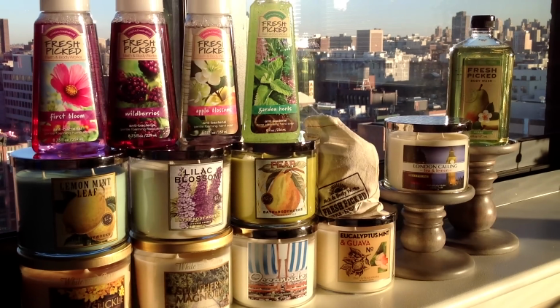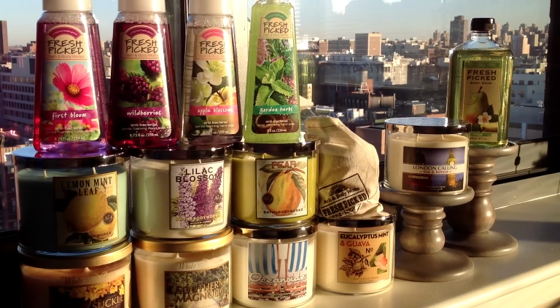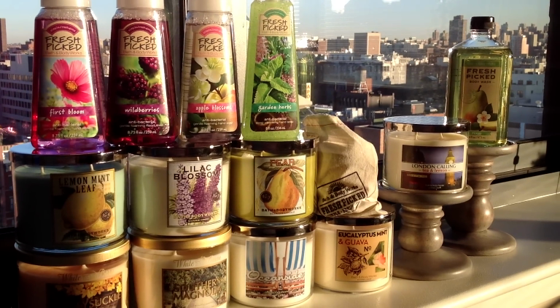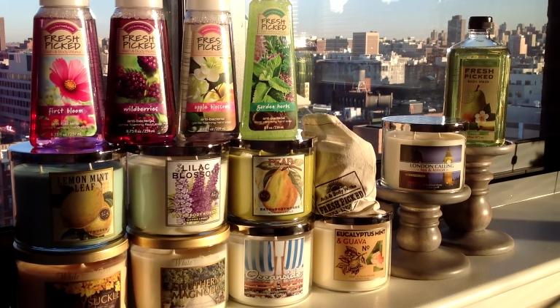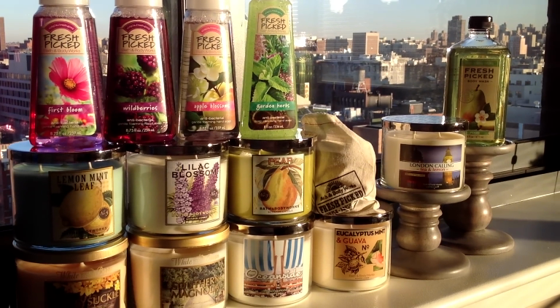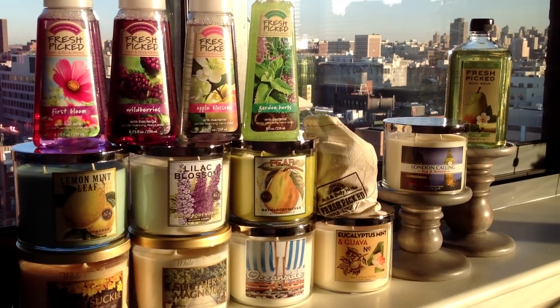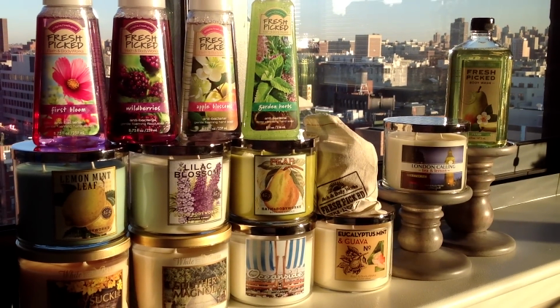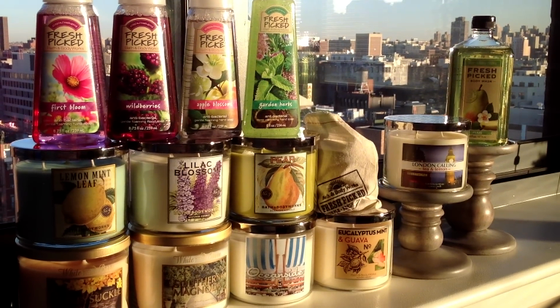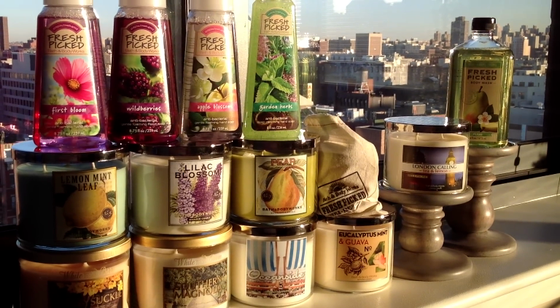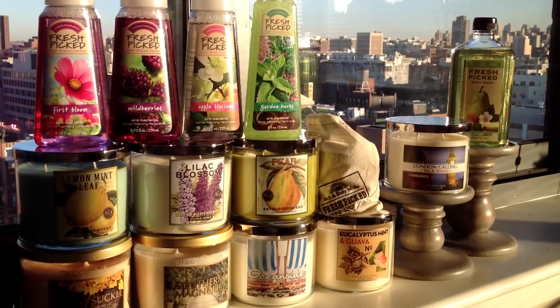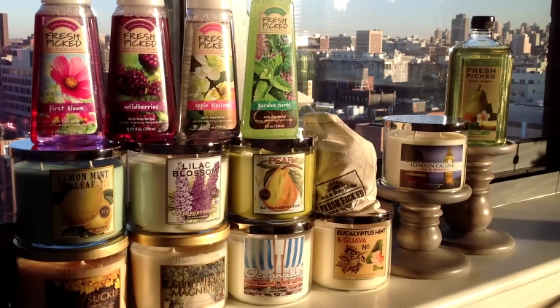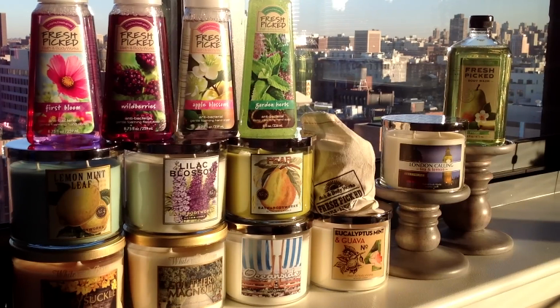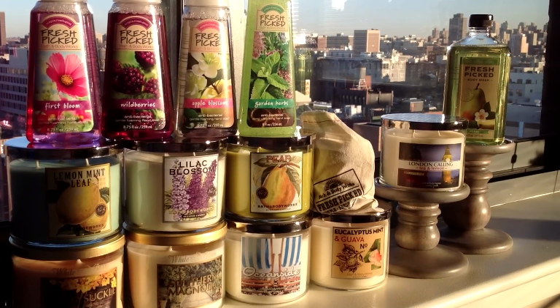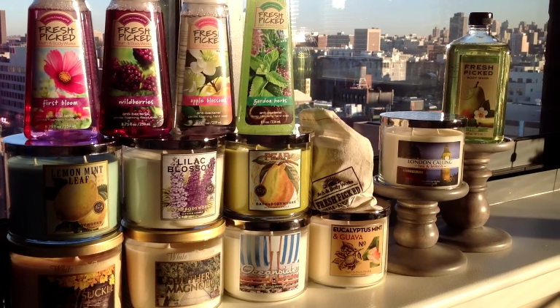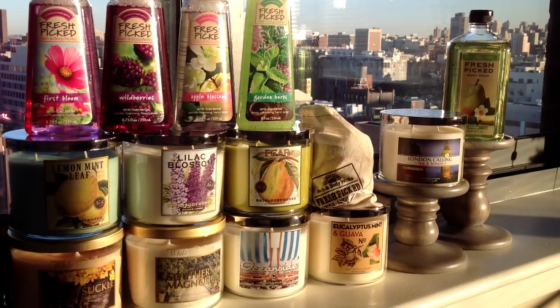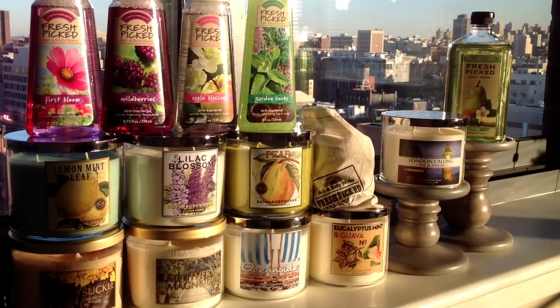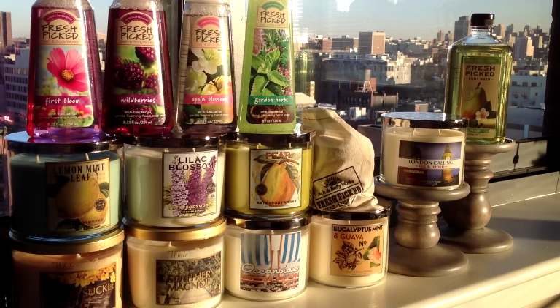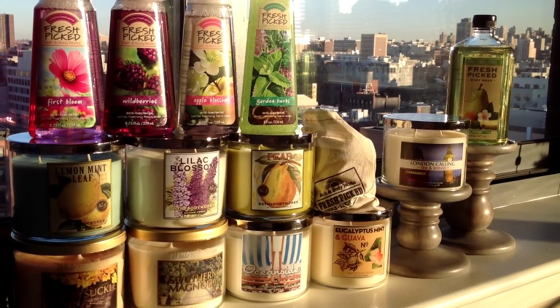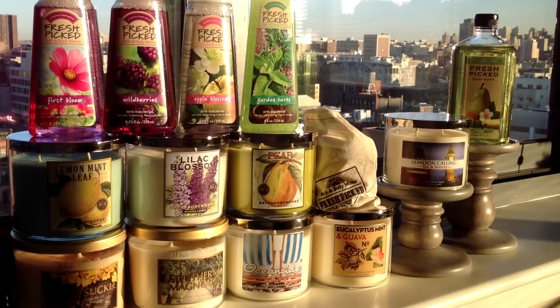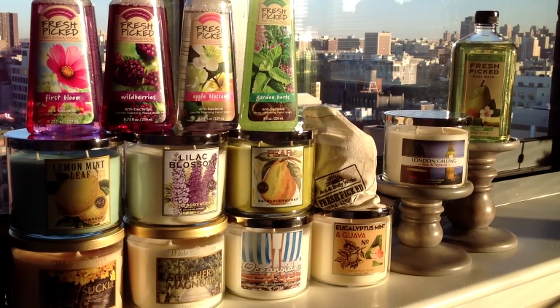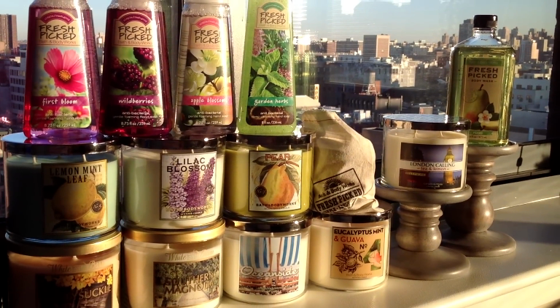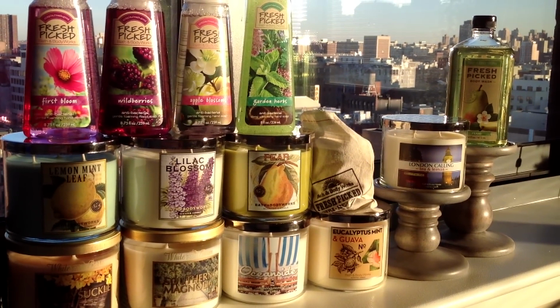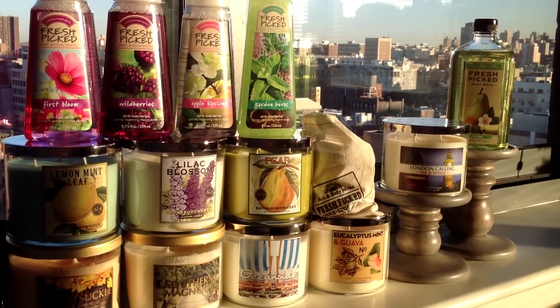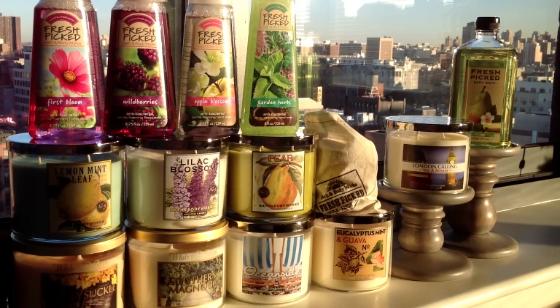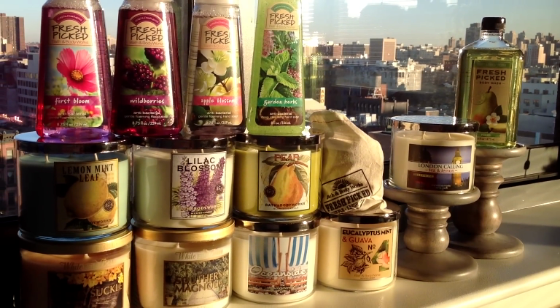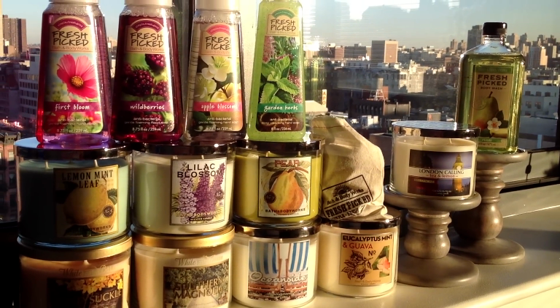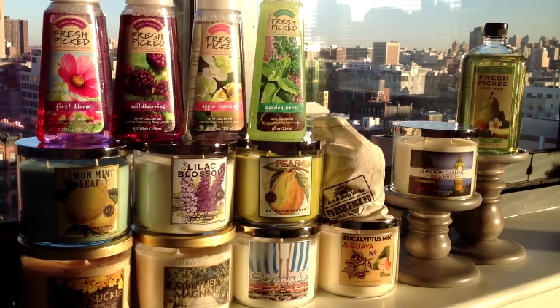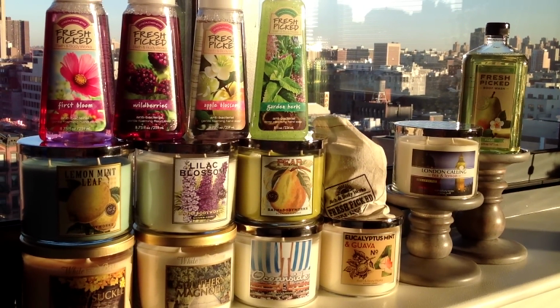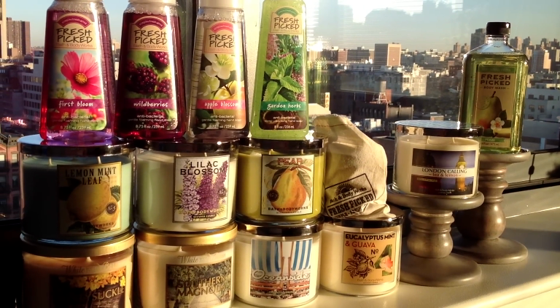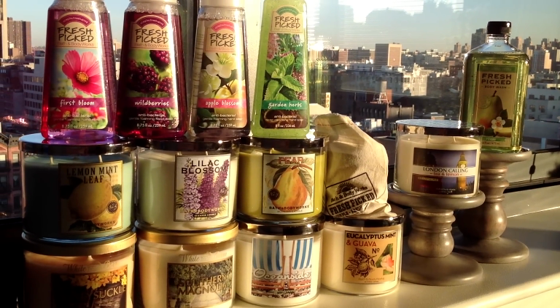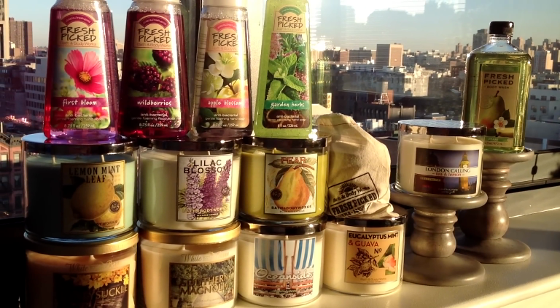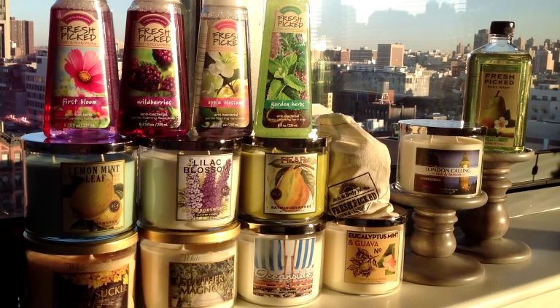Hello everyone. Just a quick video for you today that hopefully I'll be able to finish up before the sun sets on us here and we lose most of the natural light that we're using.